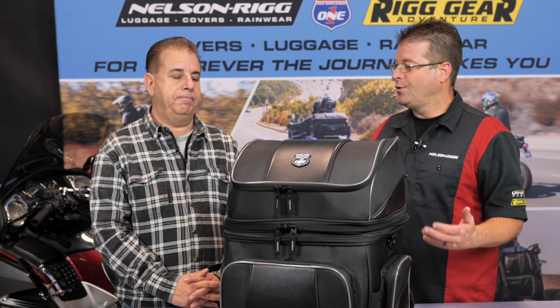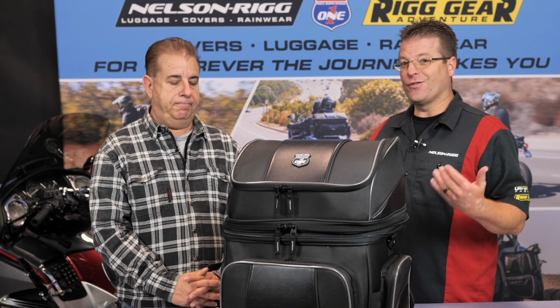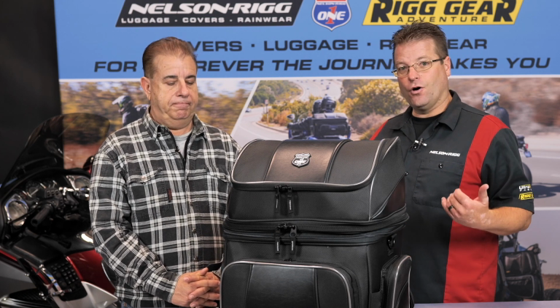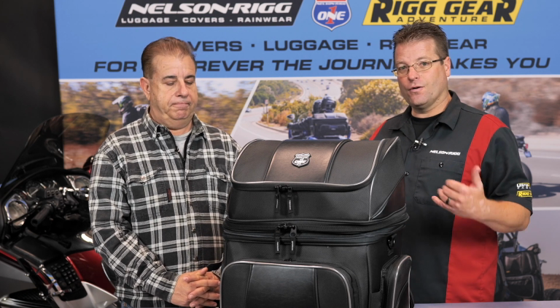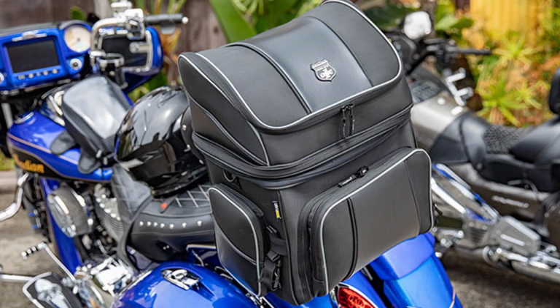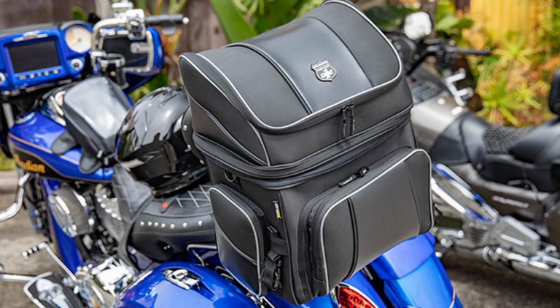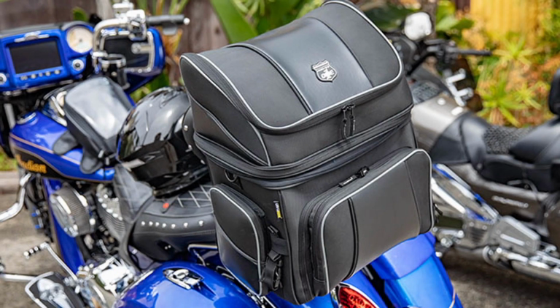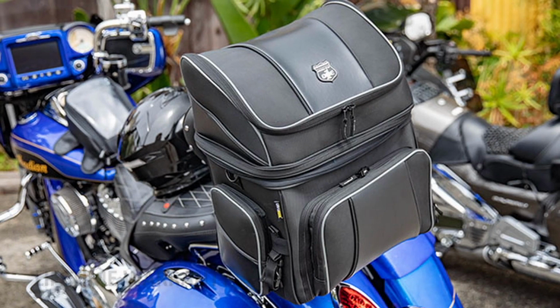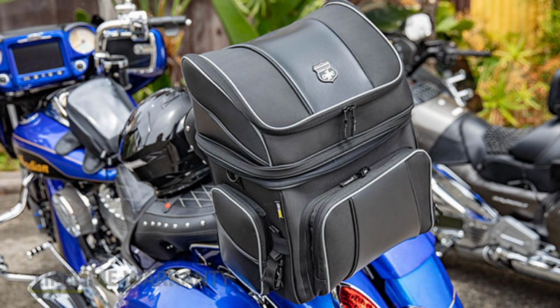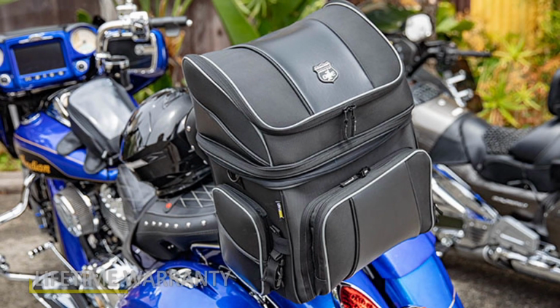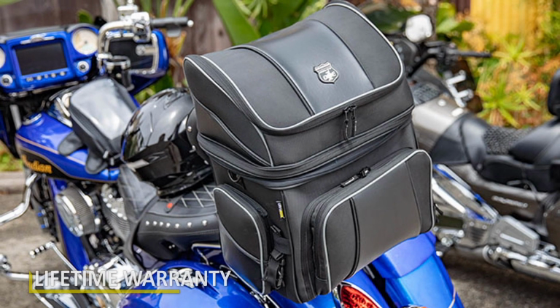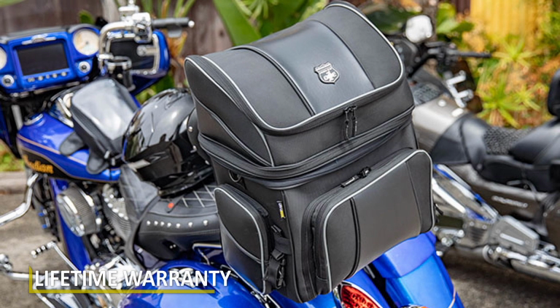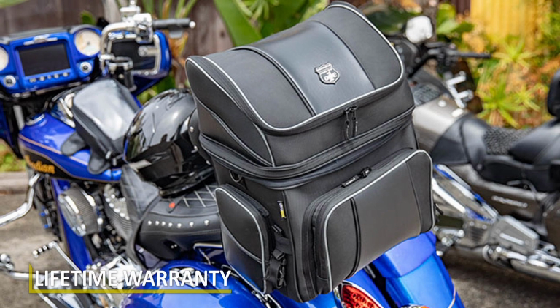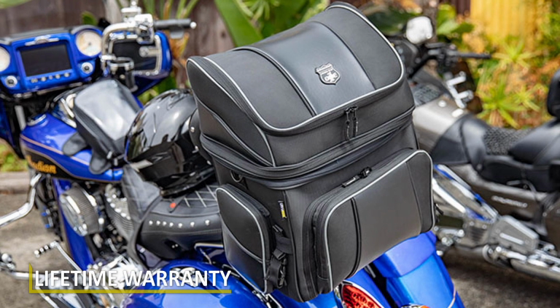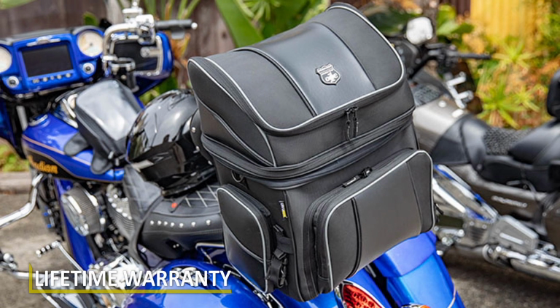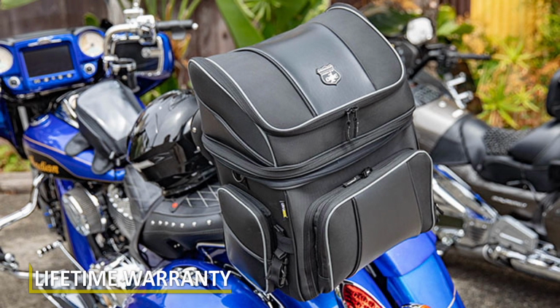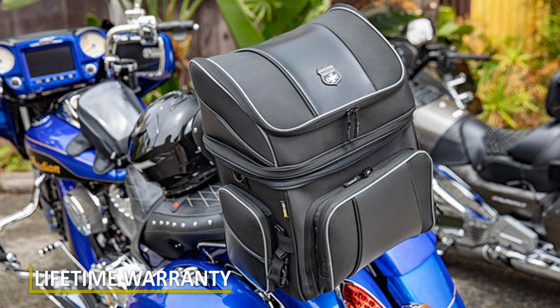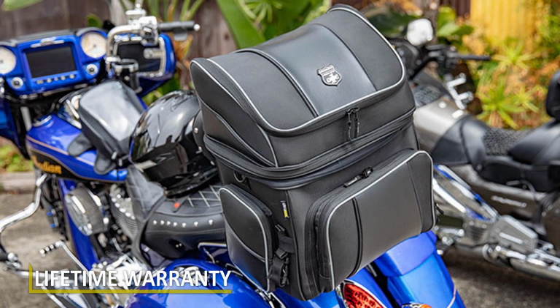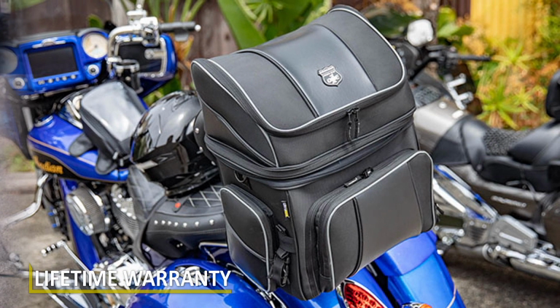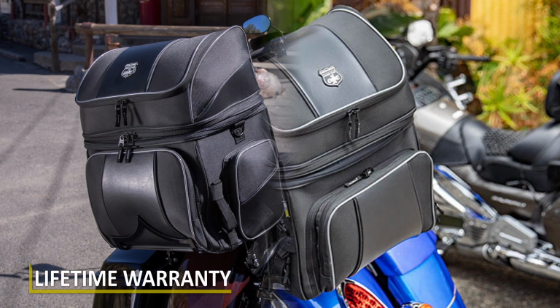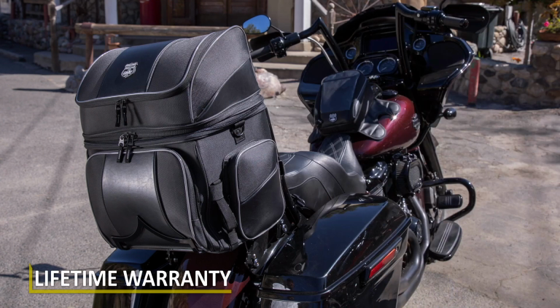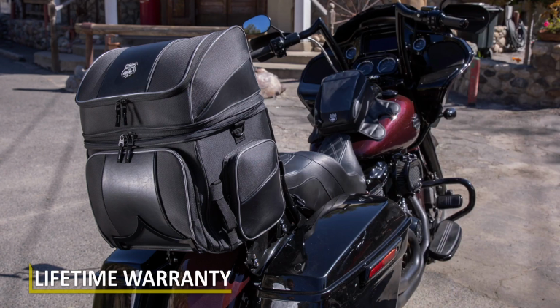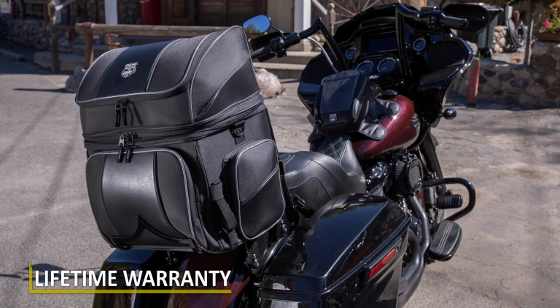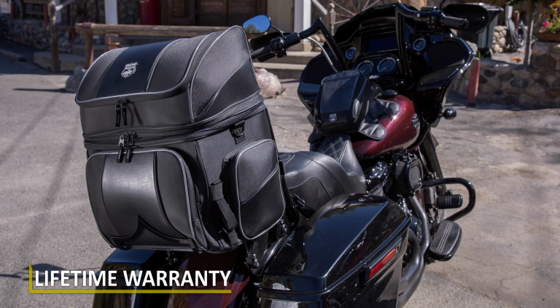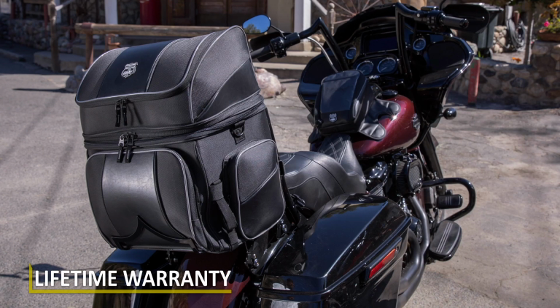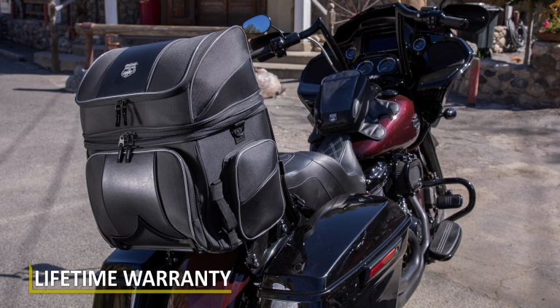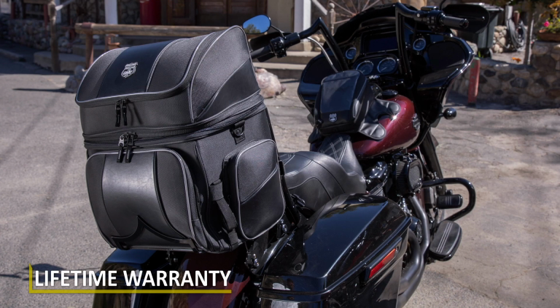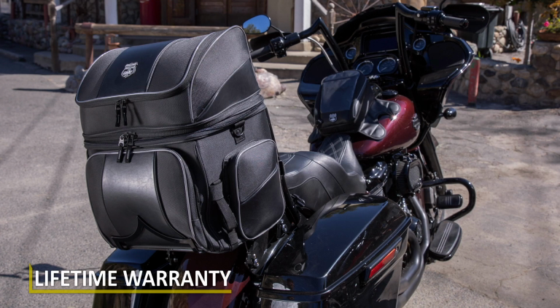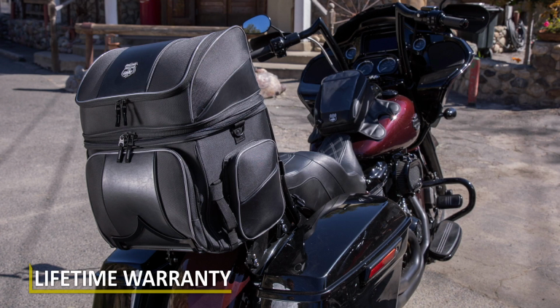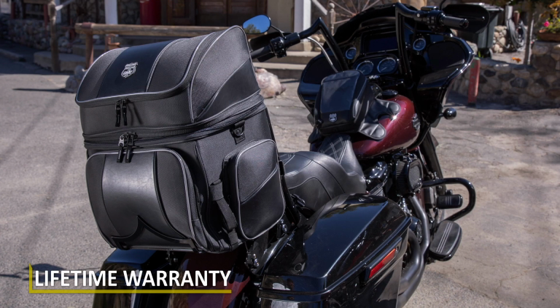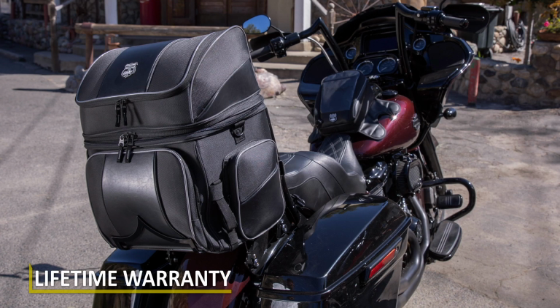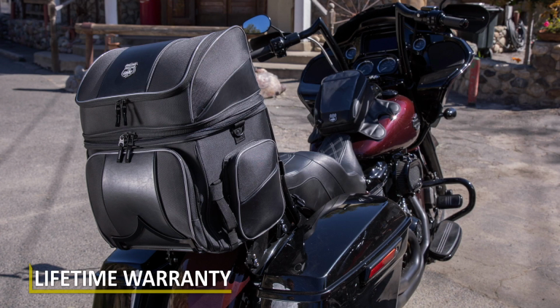With our bag and its lifetime warranty, it's not going to fade, it's not going to fail. And if it does, we send you a new one. It's really that simple.